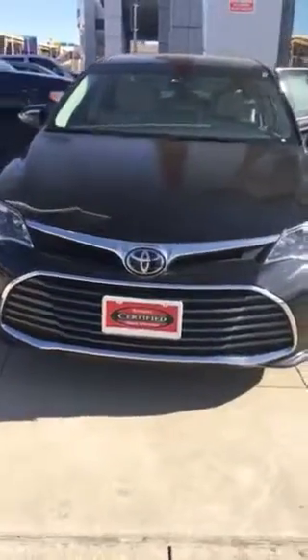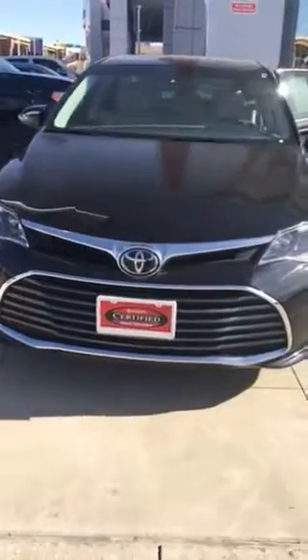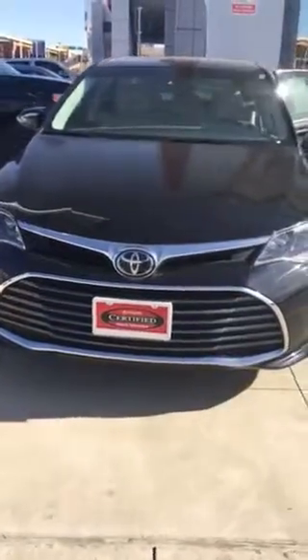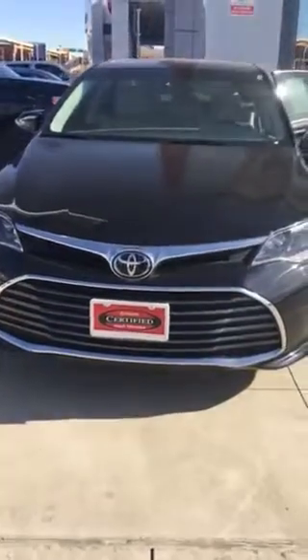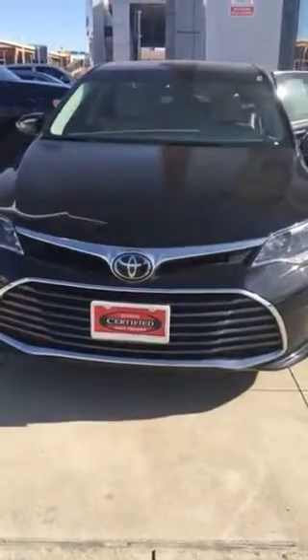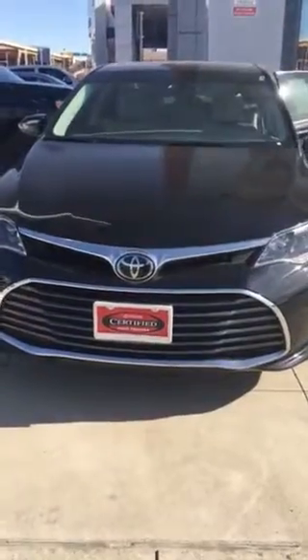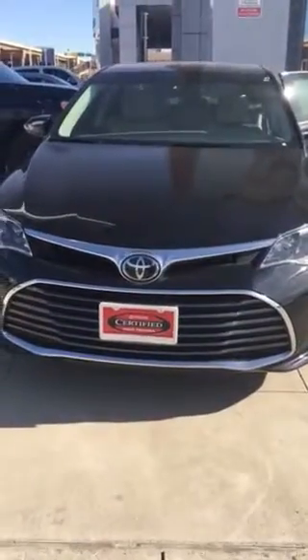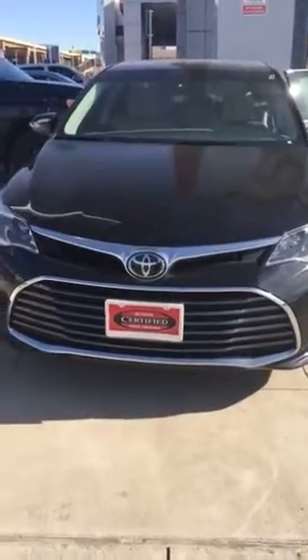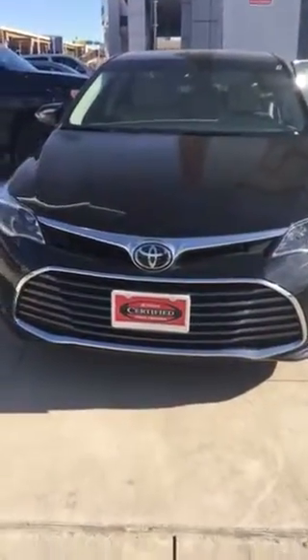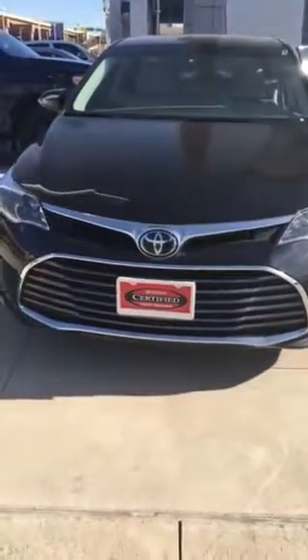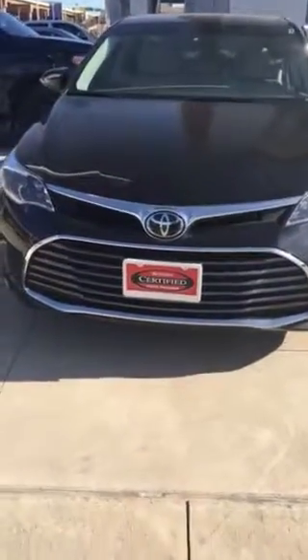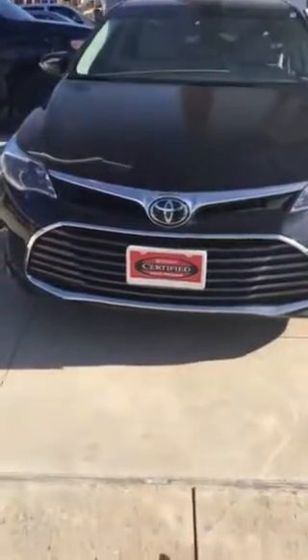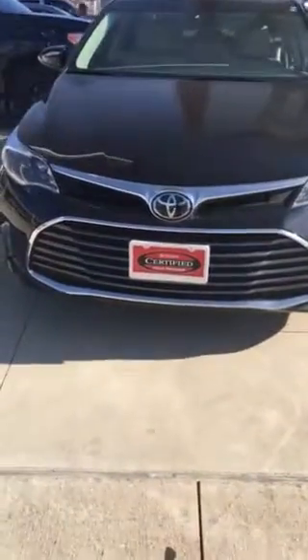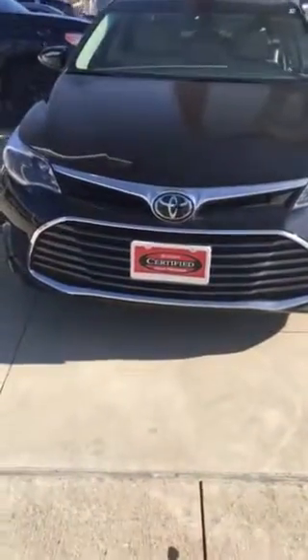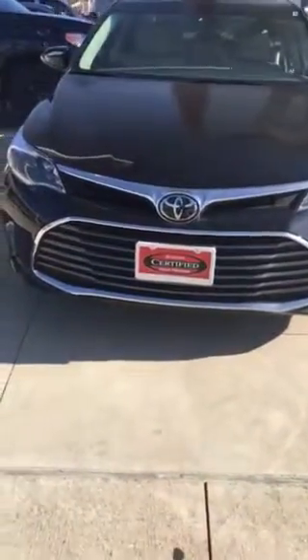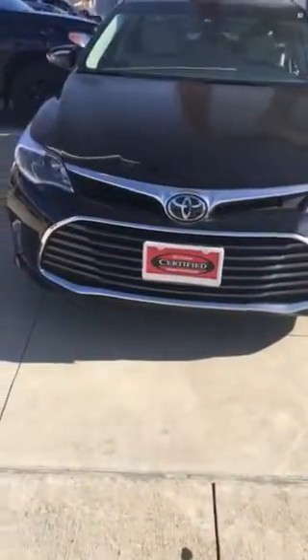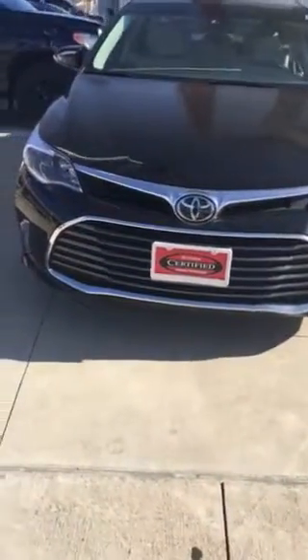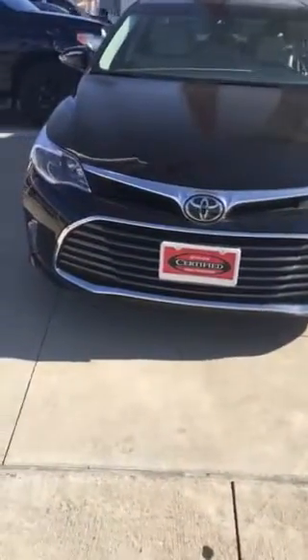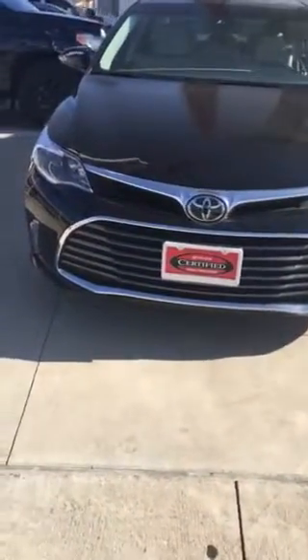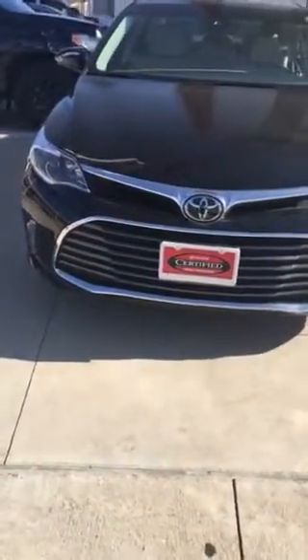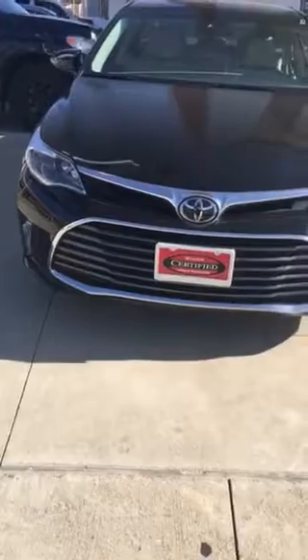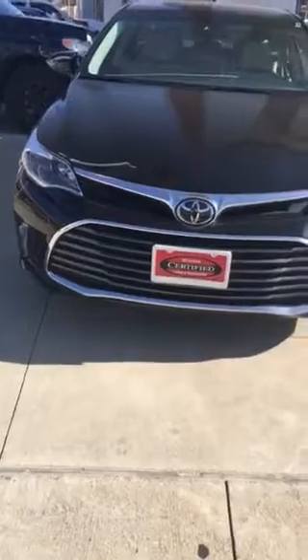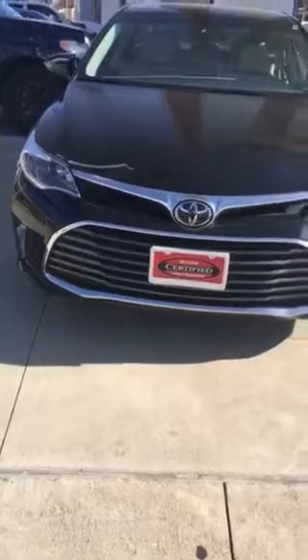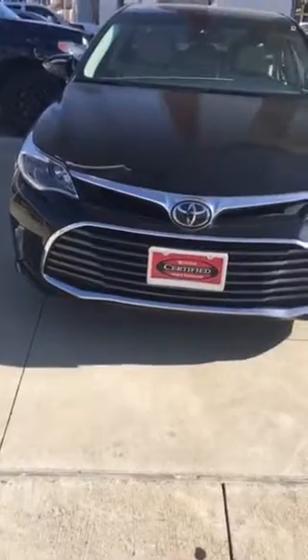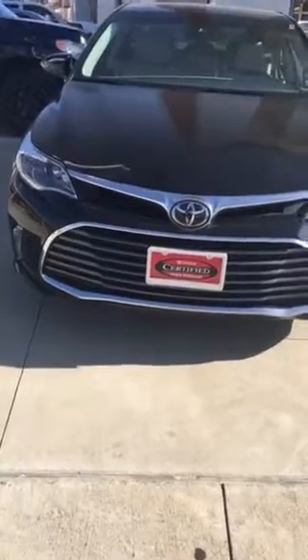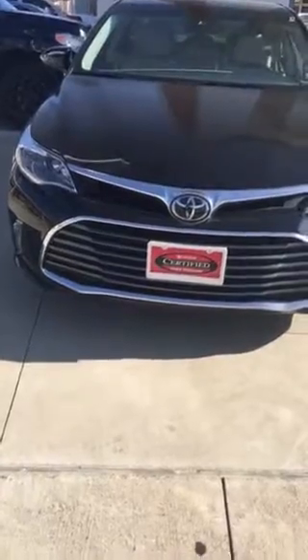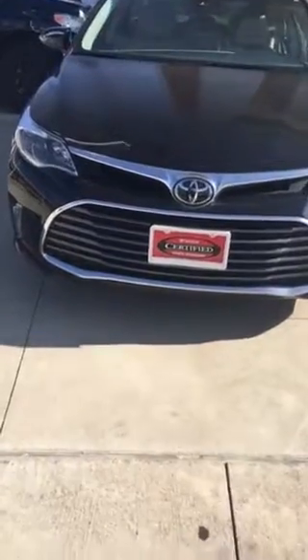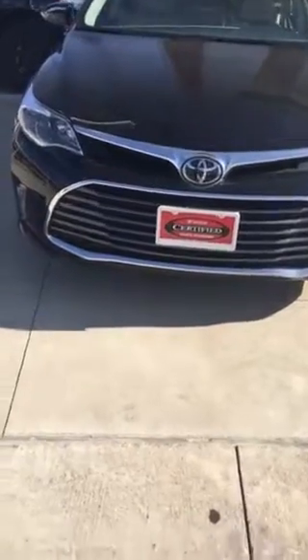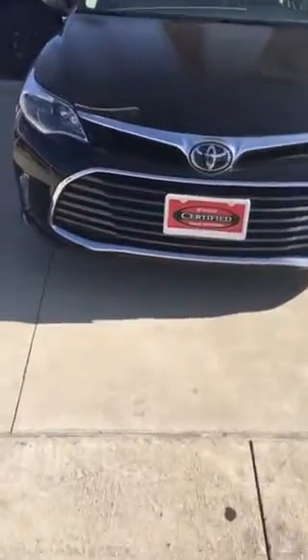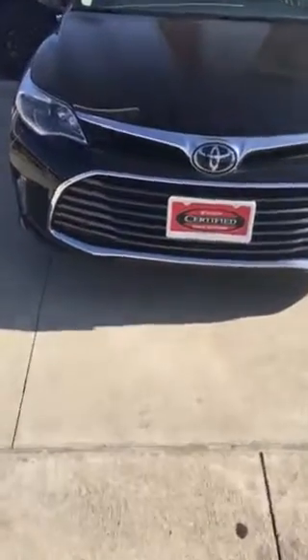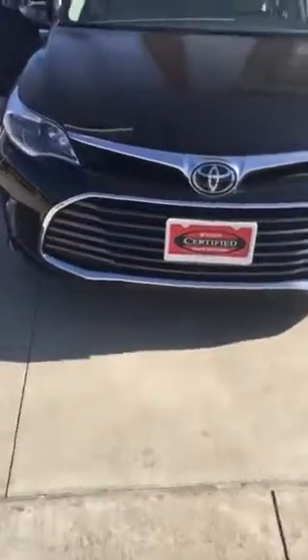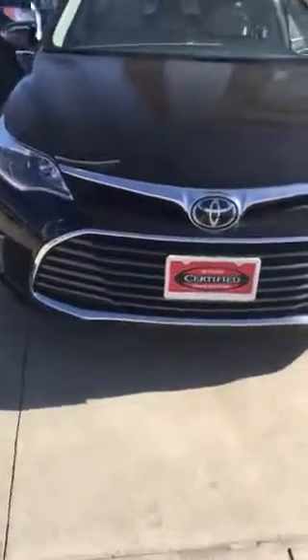Hi, Mr. Devon. This is Zinear with Toyota of Dallas. Just want to go ahead and send you the video as promised.